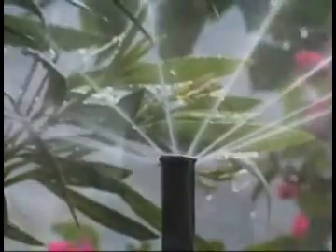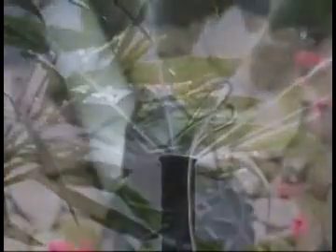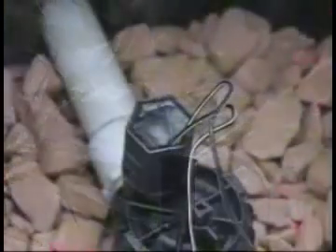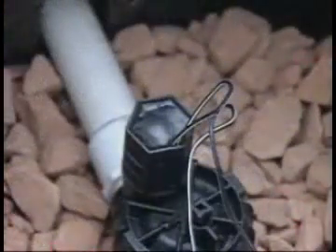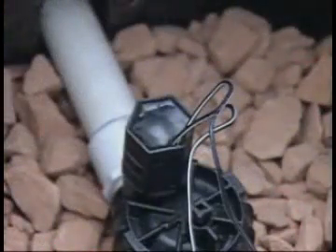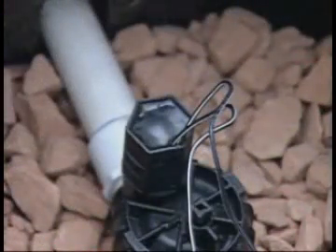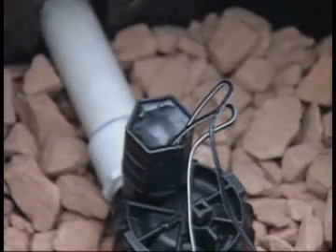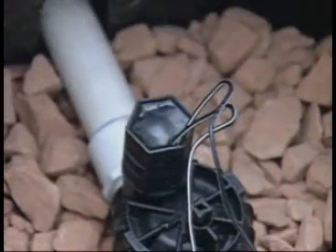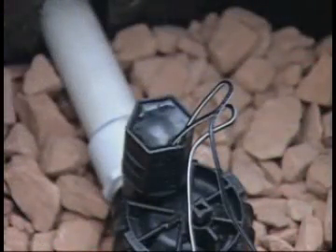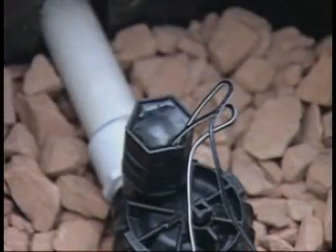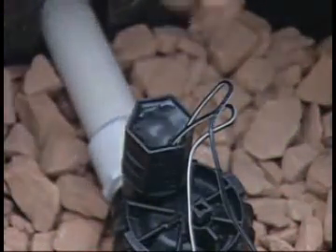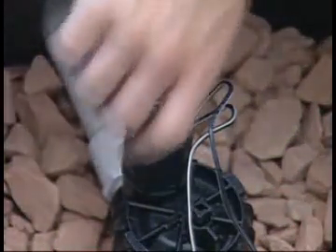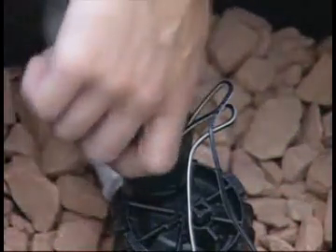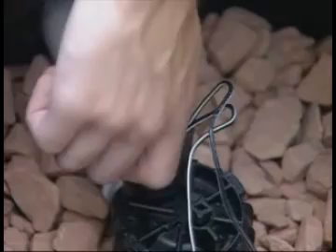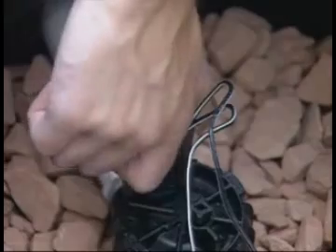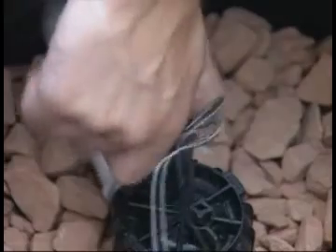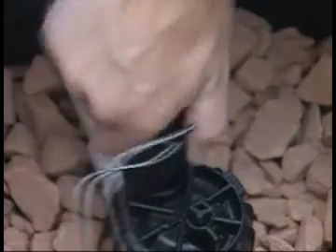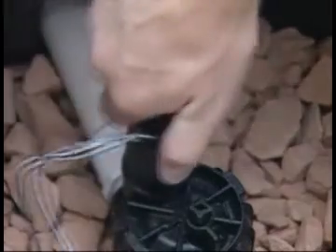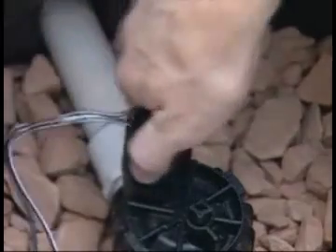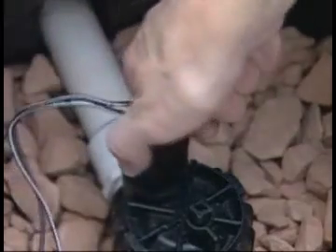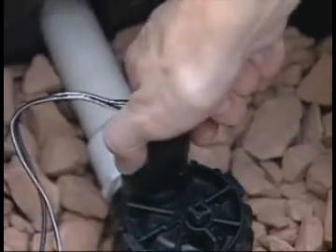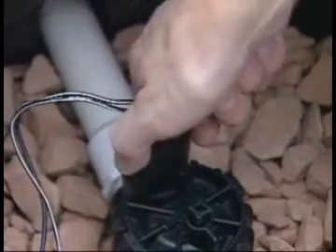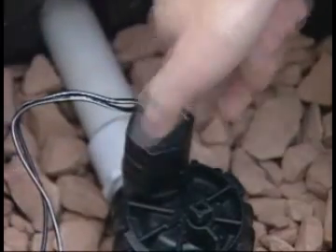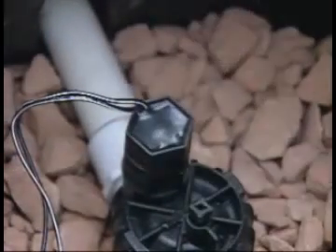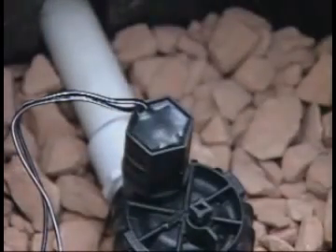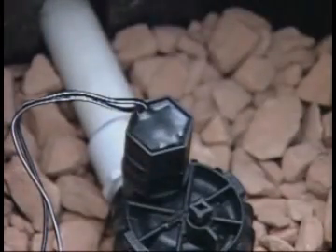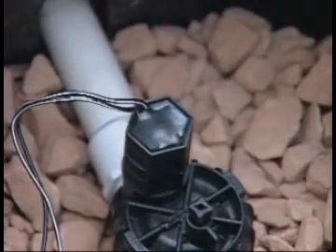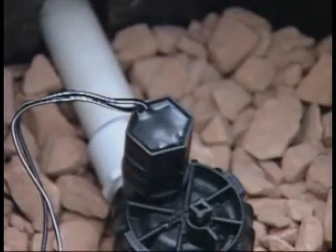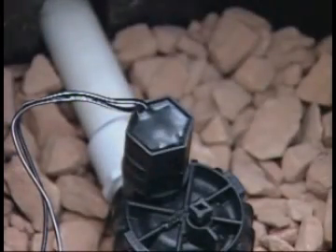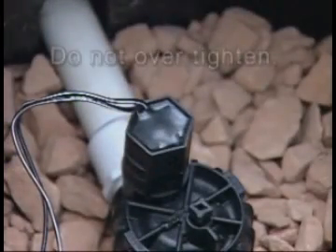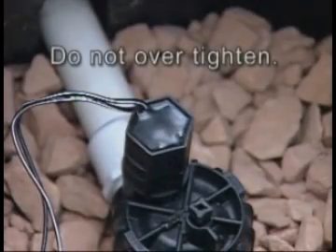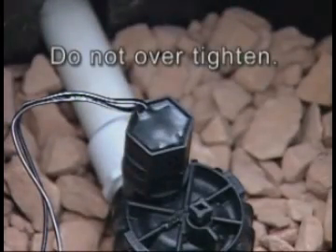To close the valve, turn the solenoid in the off or clockwise direction until resistance is felt. Do not over-tighten.